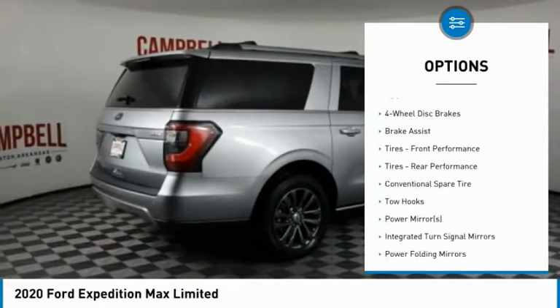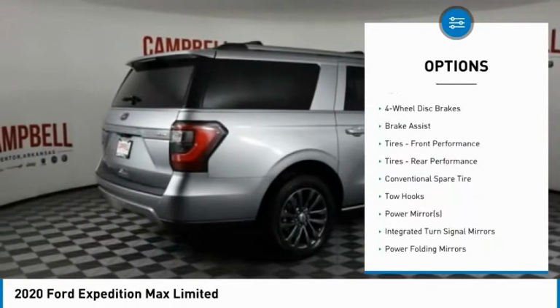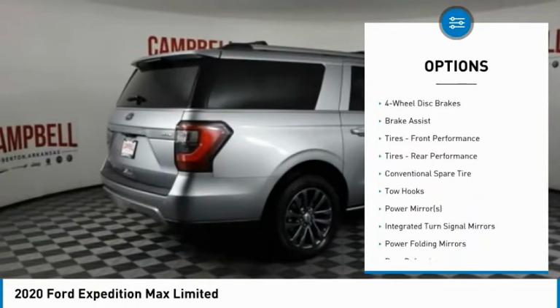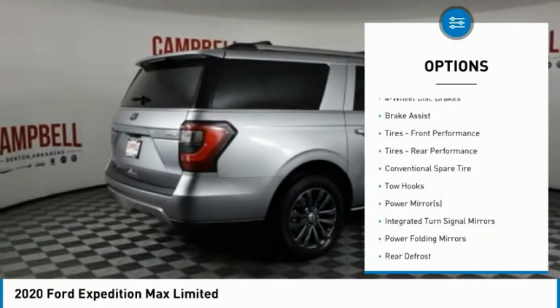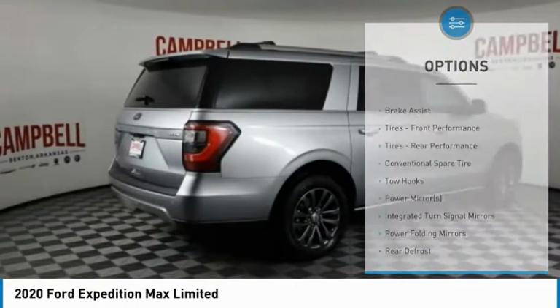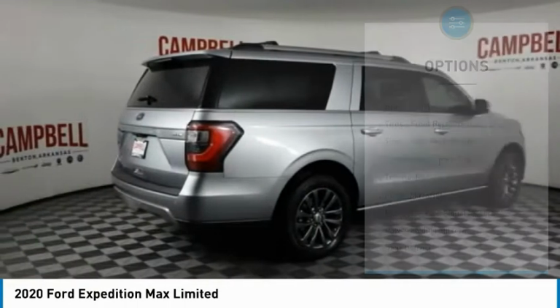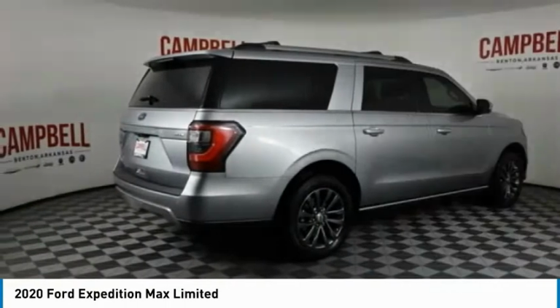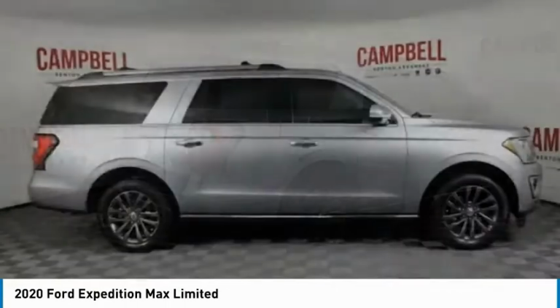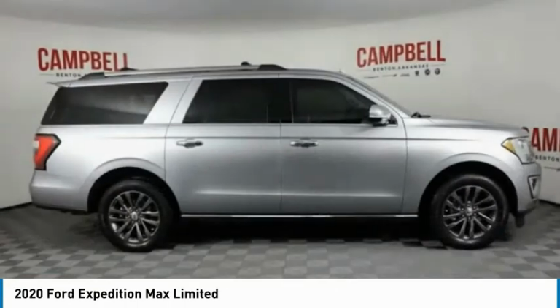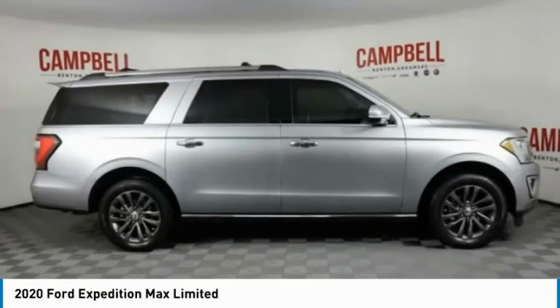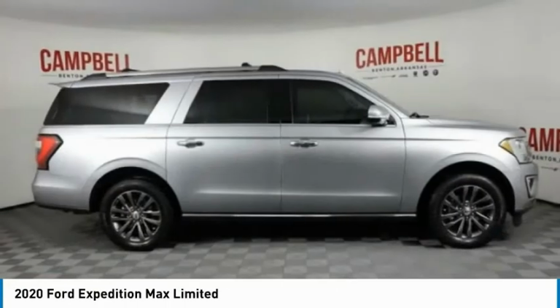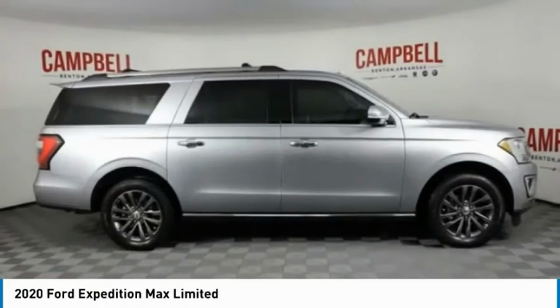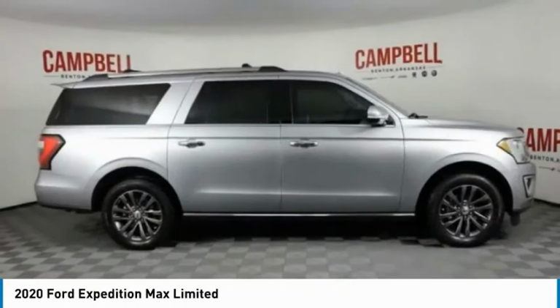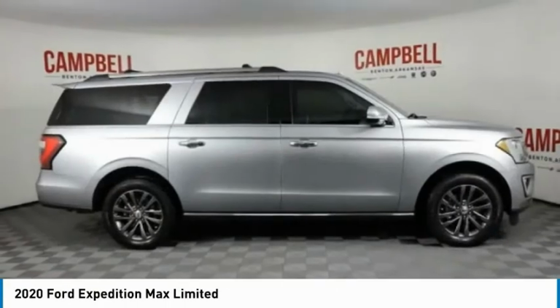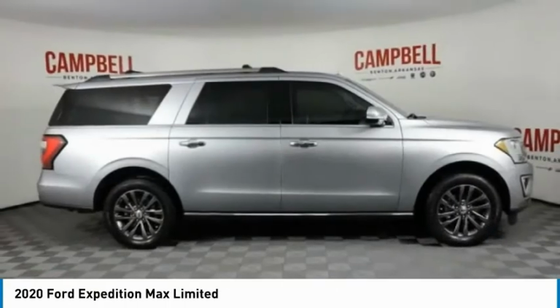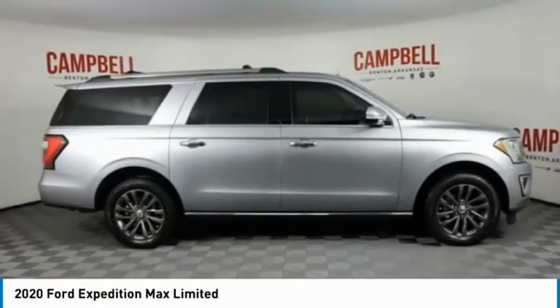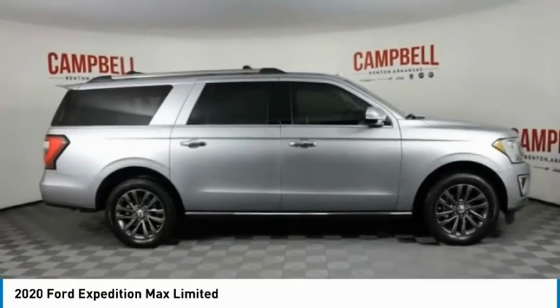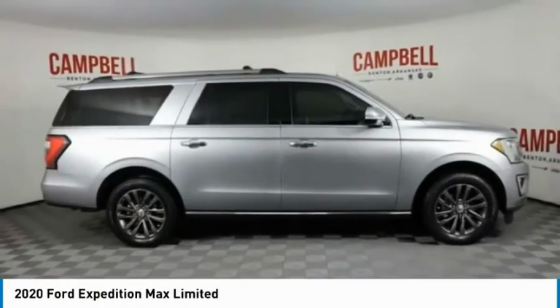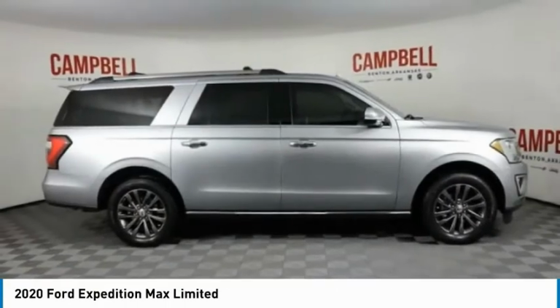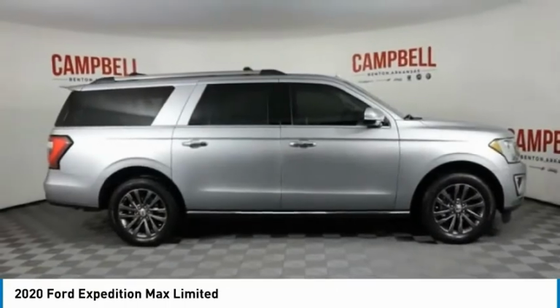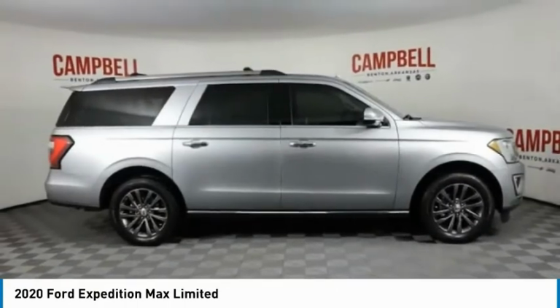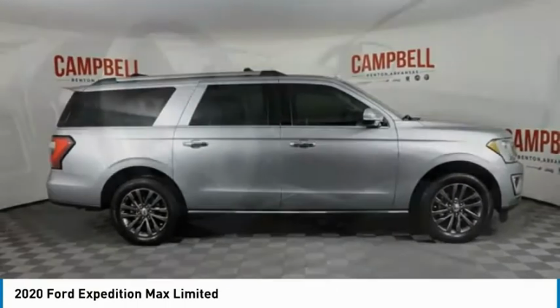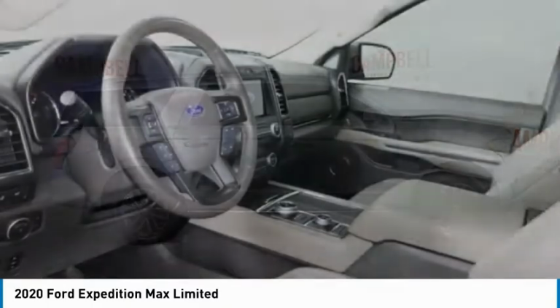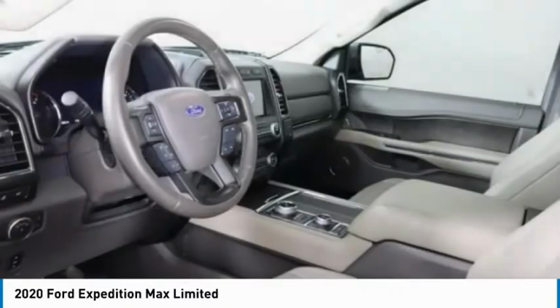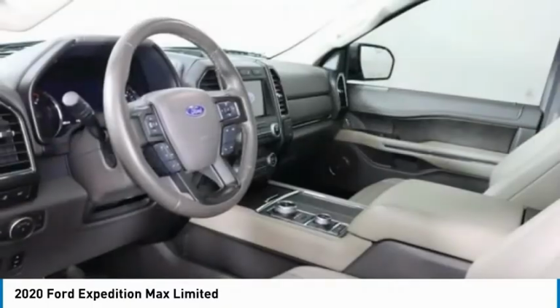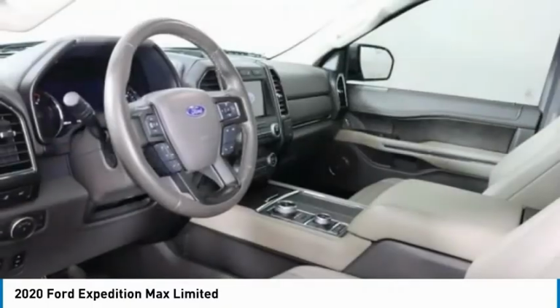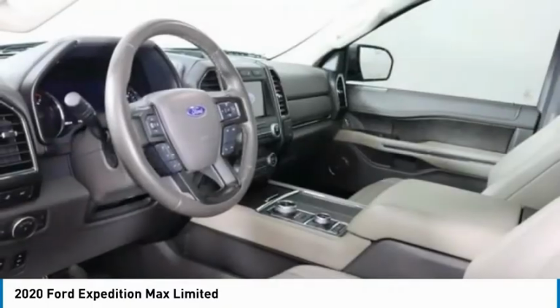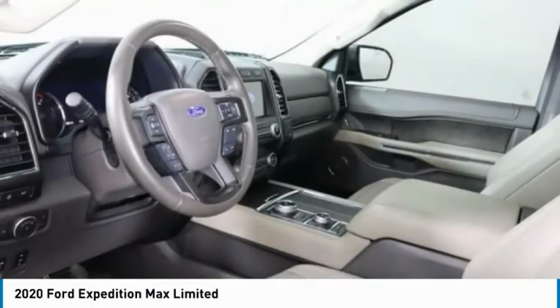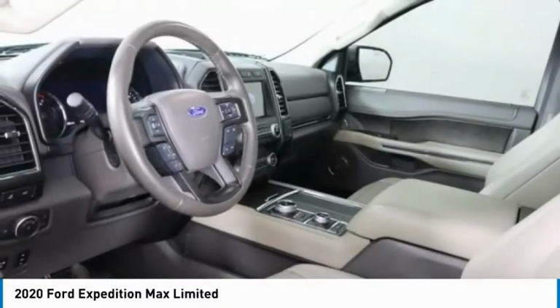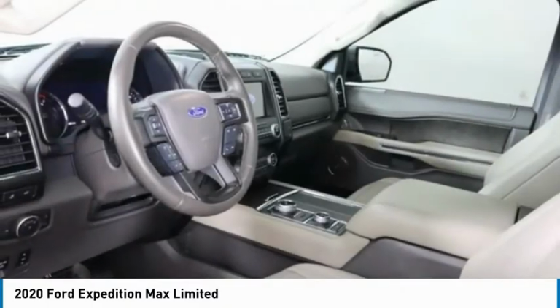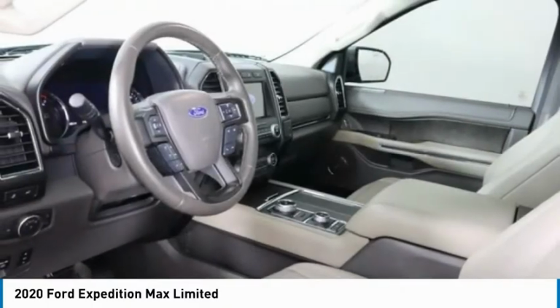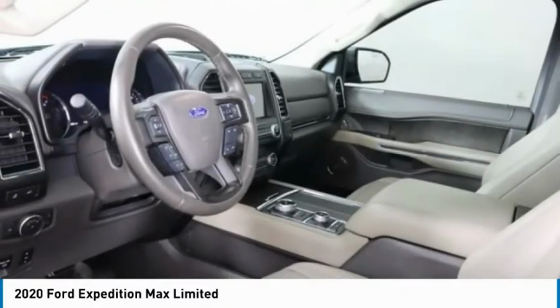Heated mirrors. Aluminum wheels. Remote engine start. Power lift gate. Come take a test drive today.